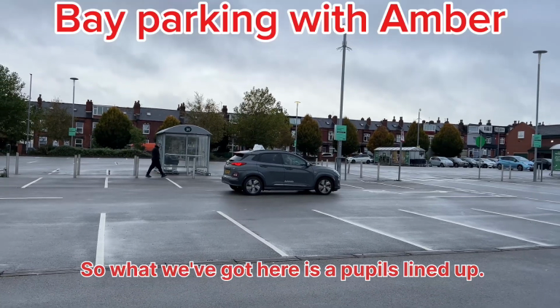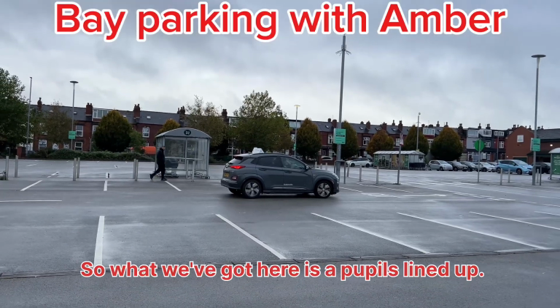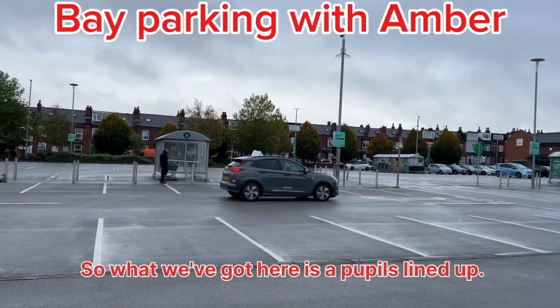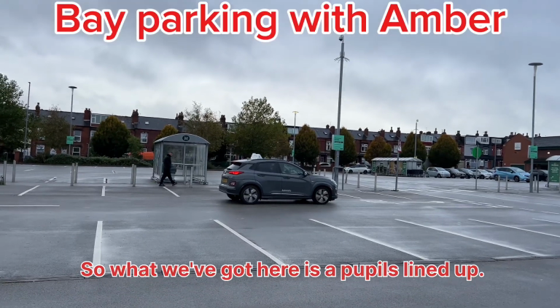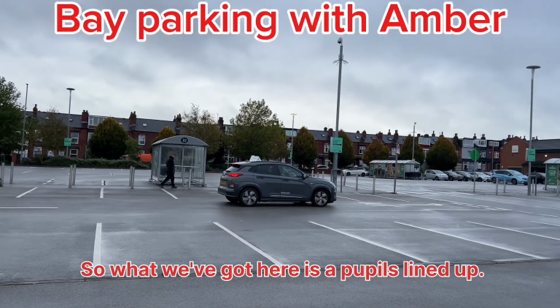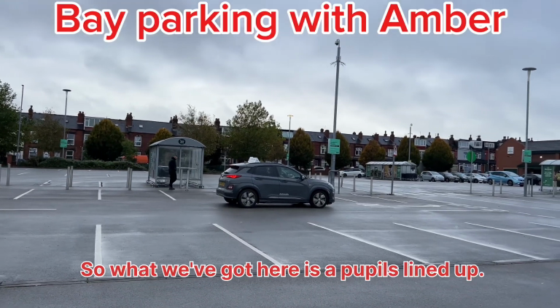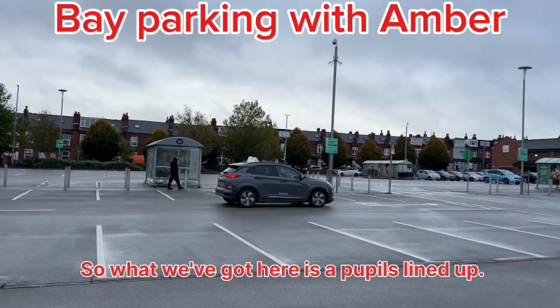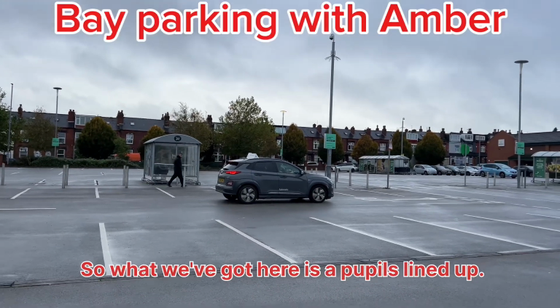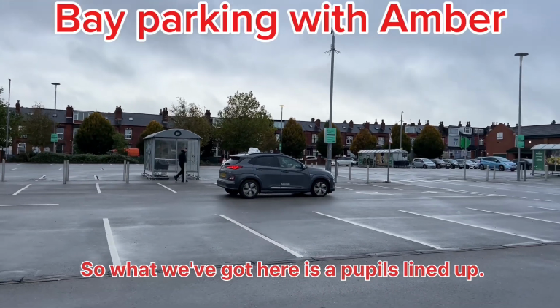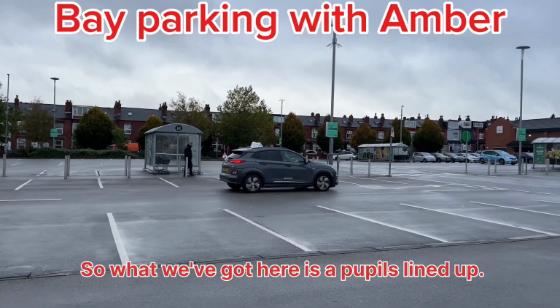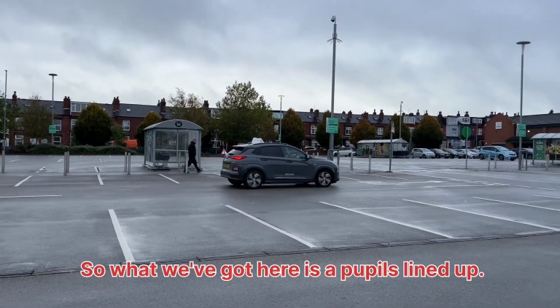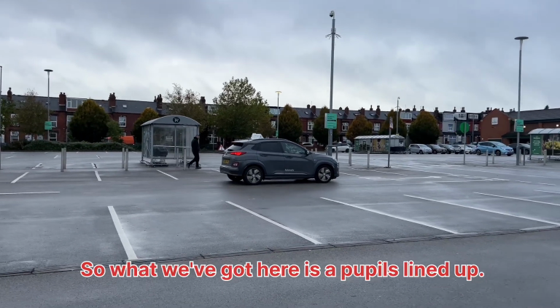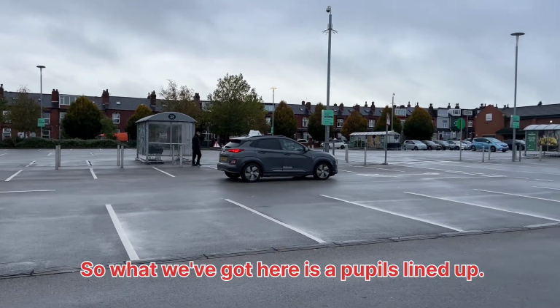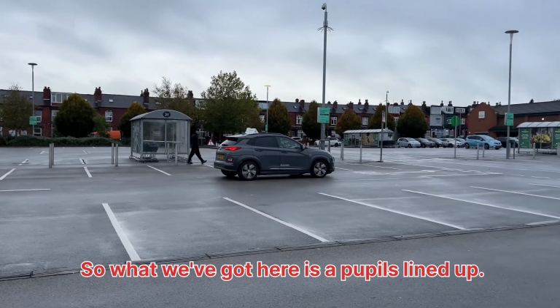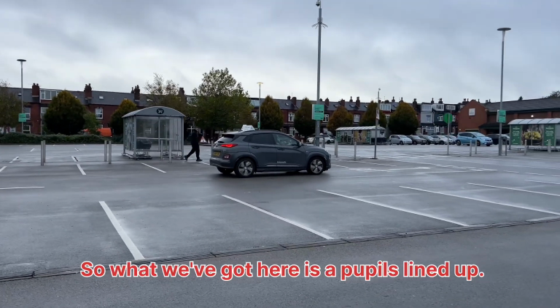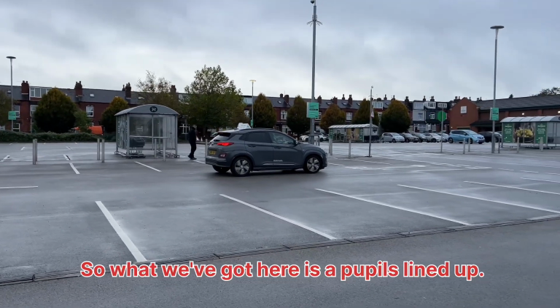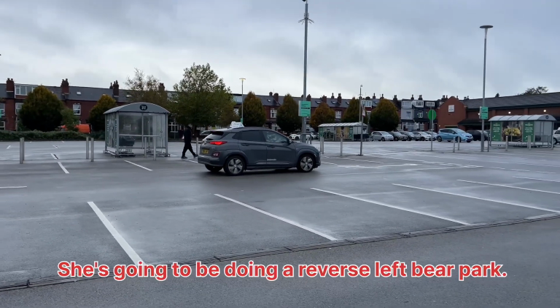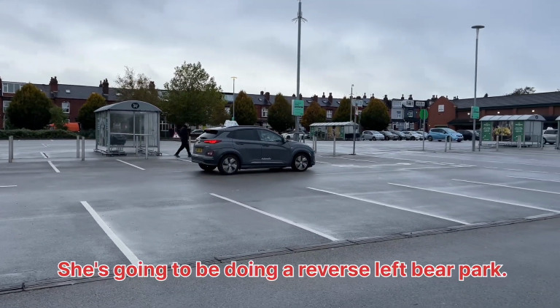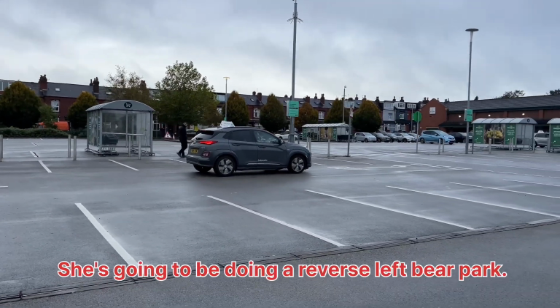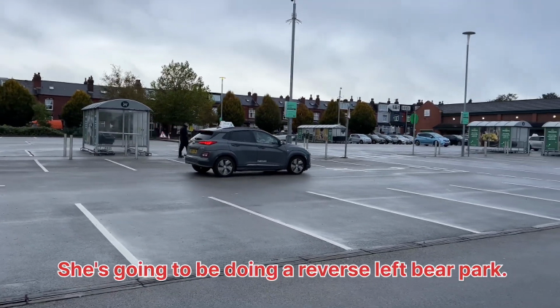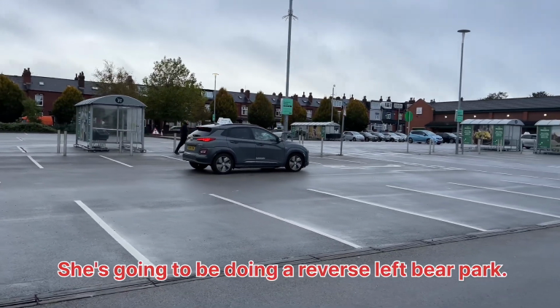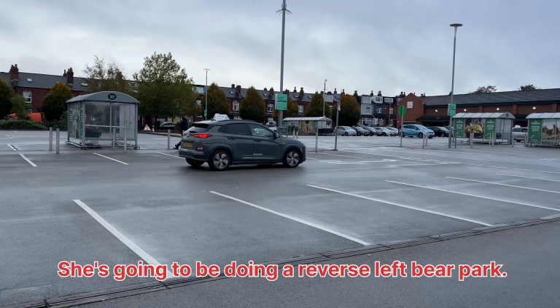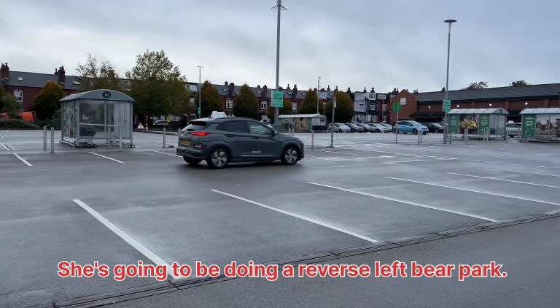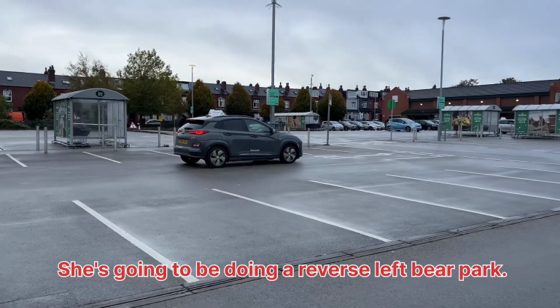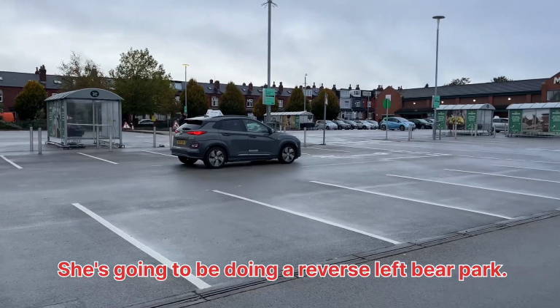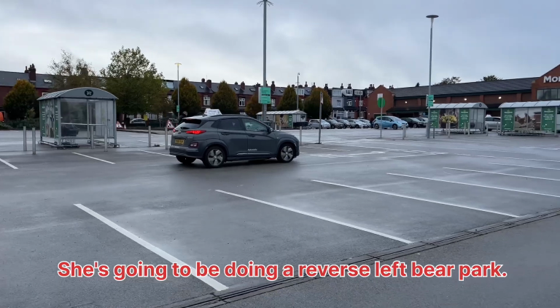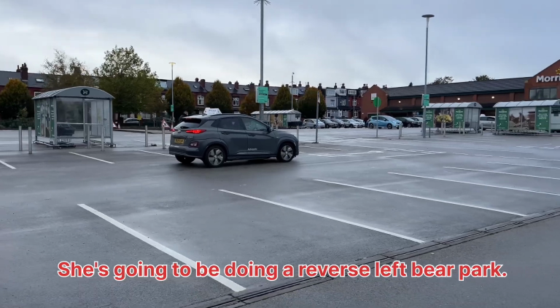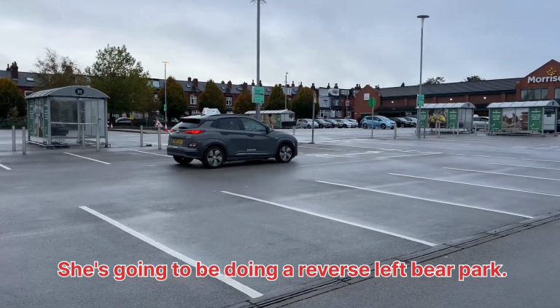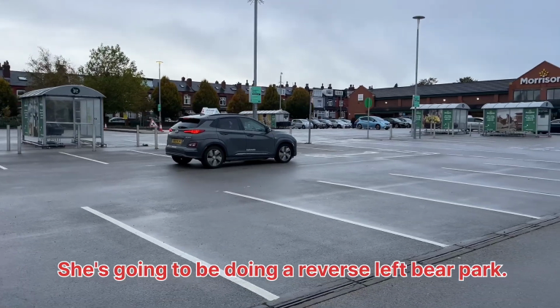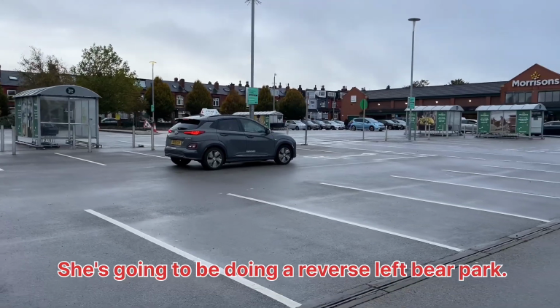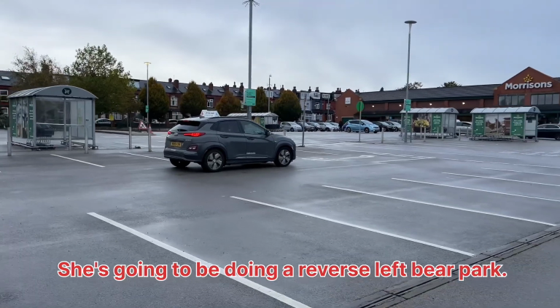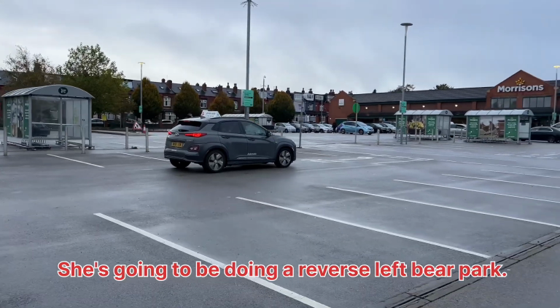So what we've got here is the pupil lined up. She's going to be doing a reverse left bay park.